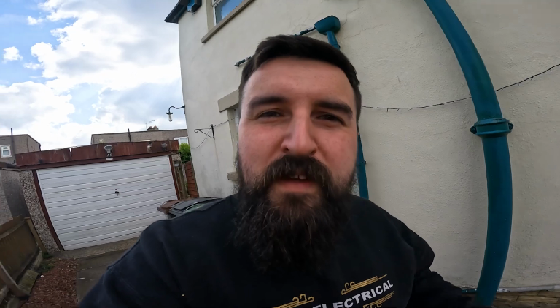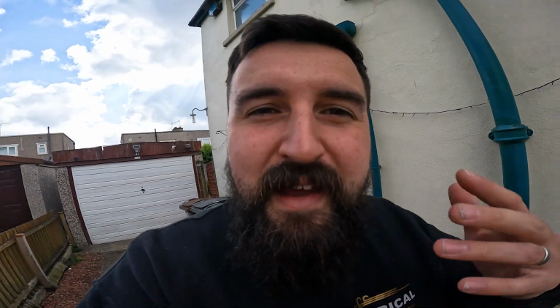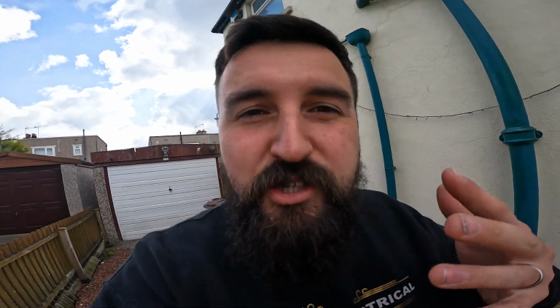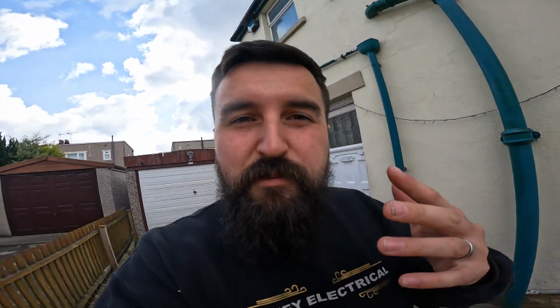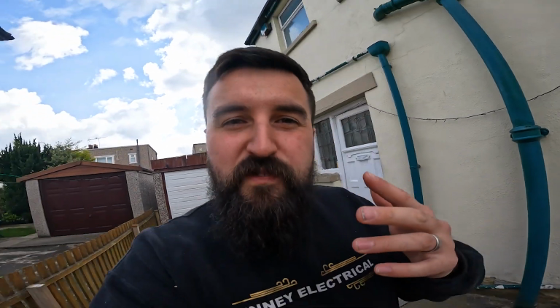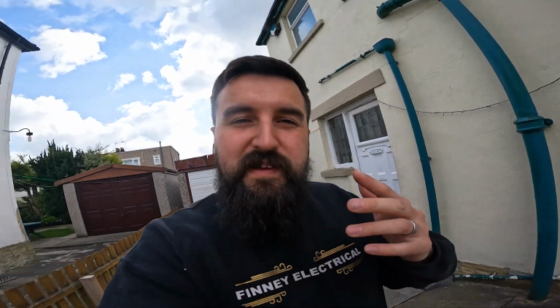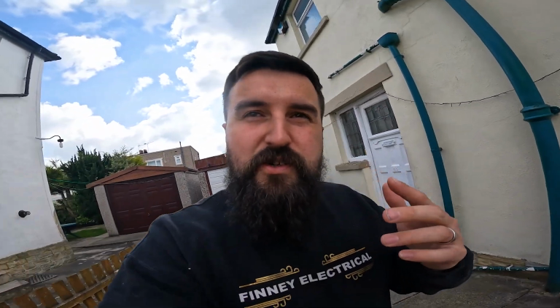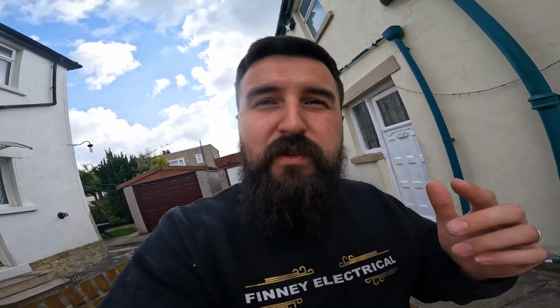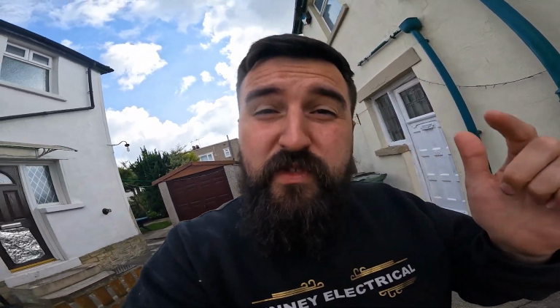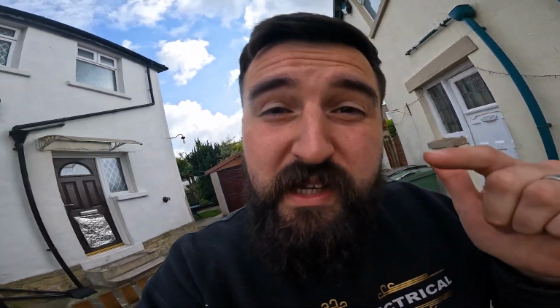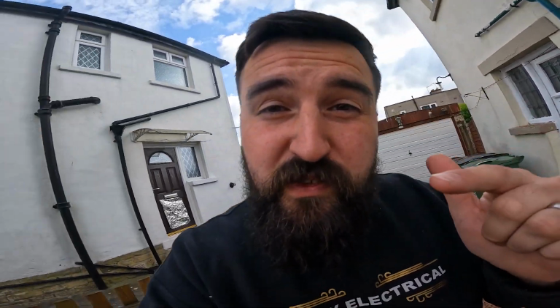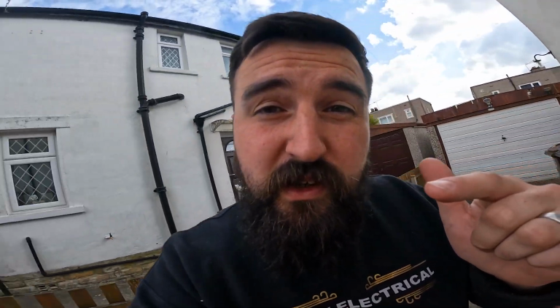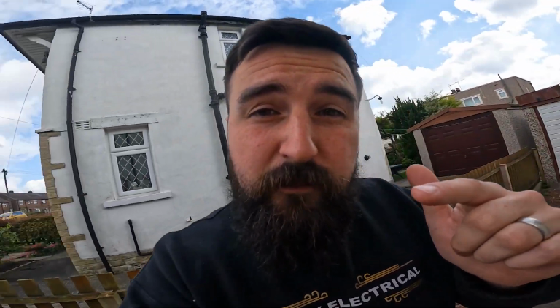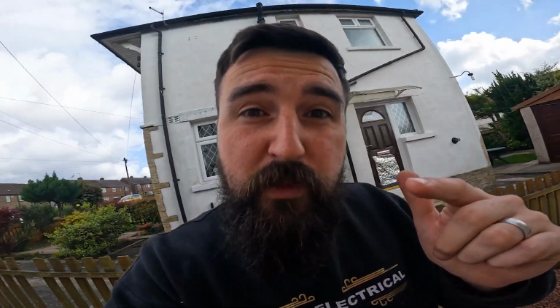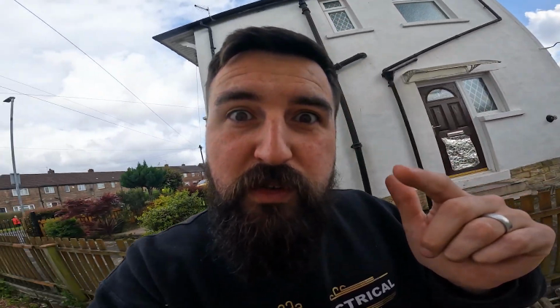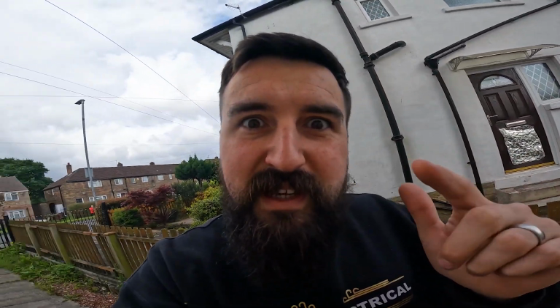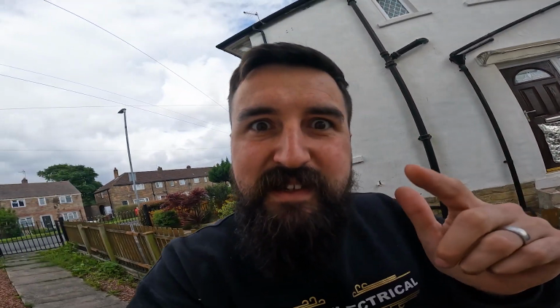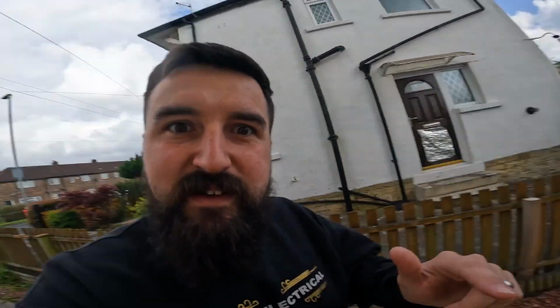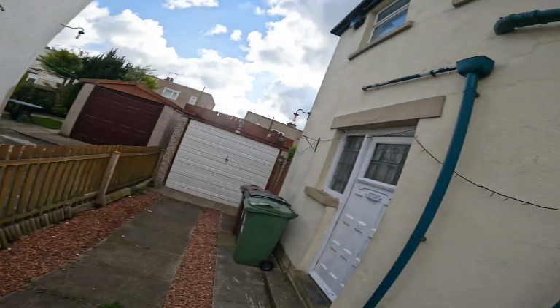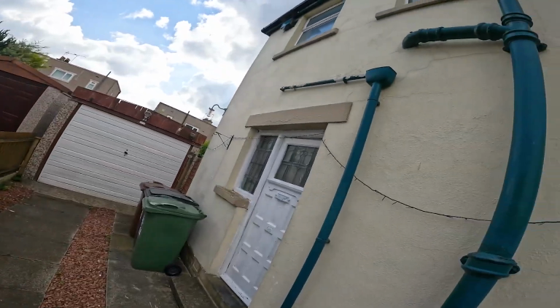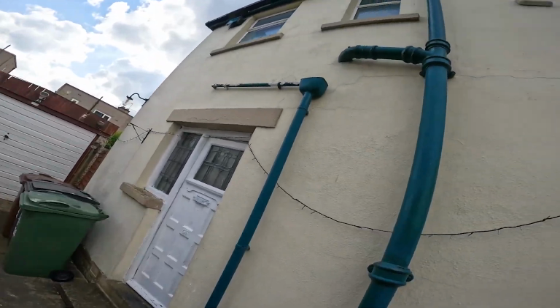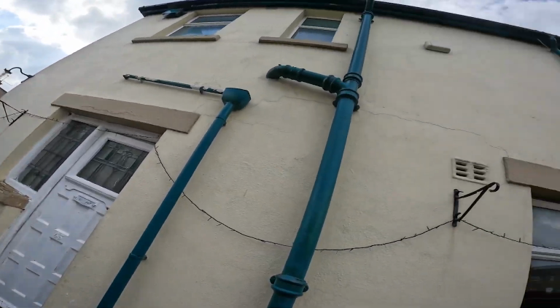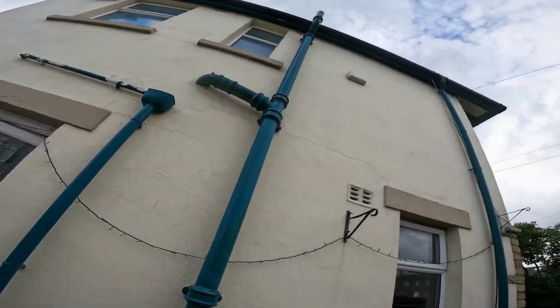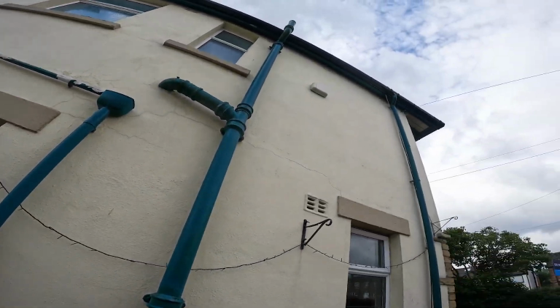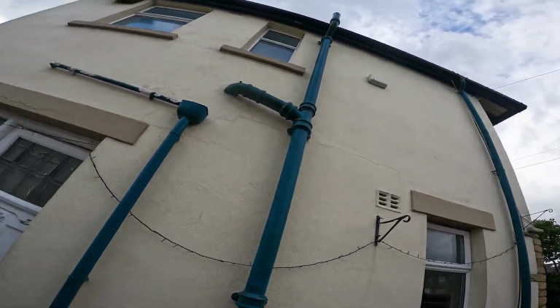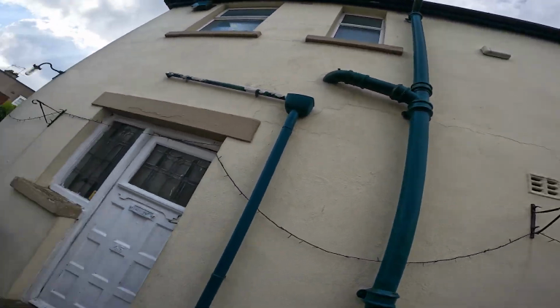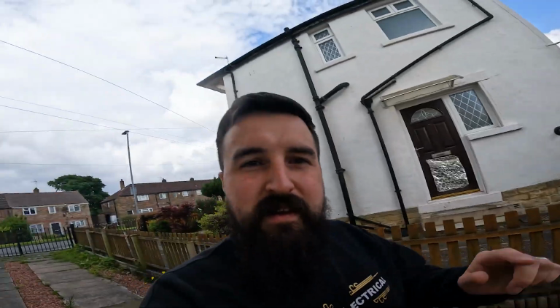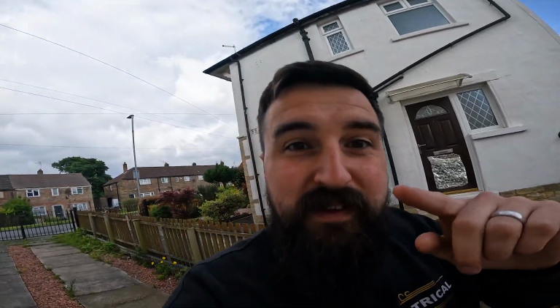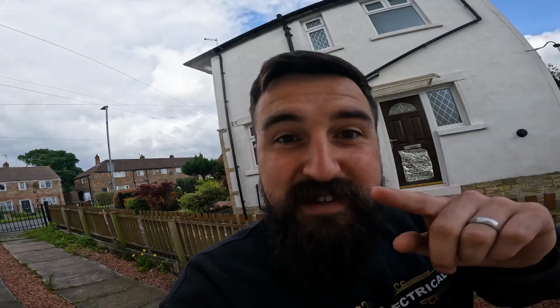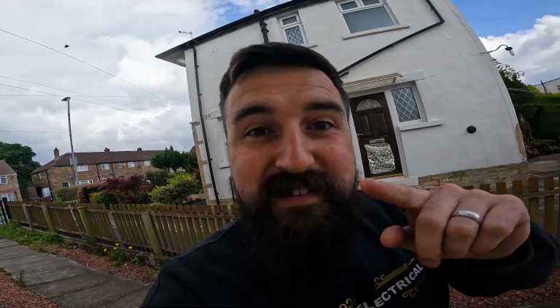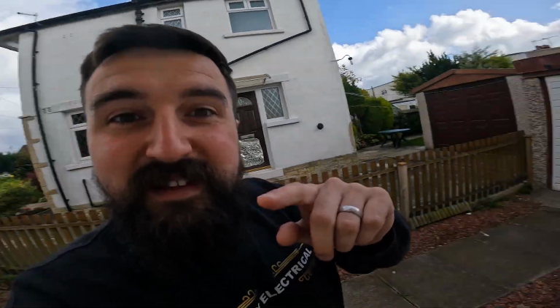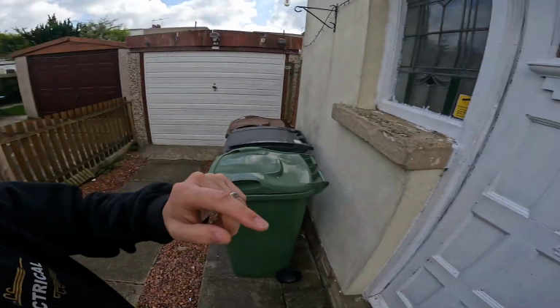Hey, it's James from Fini Electrical and today's video we're doing some testing on this wonky house. Let's get into this.